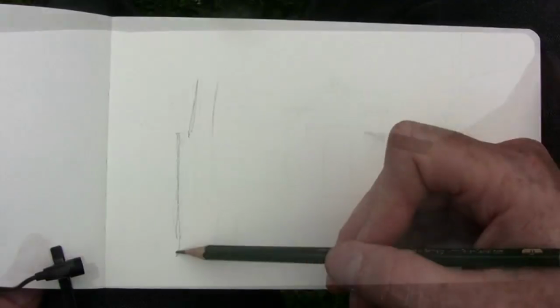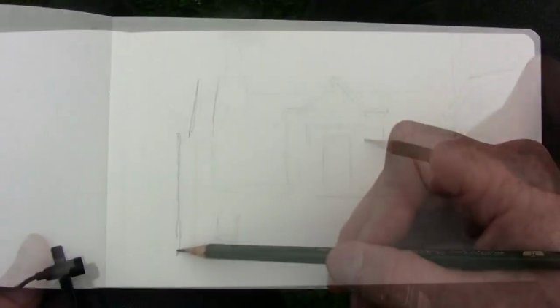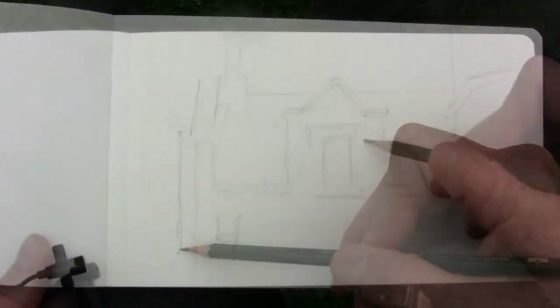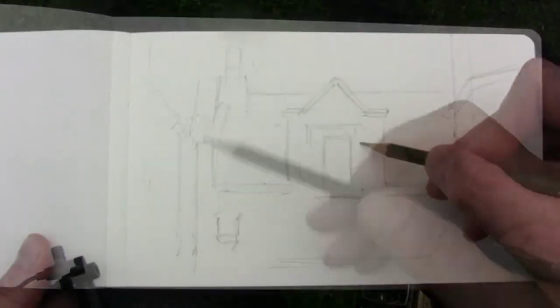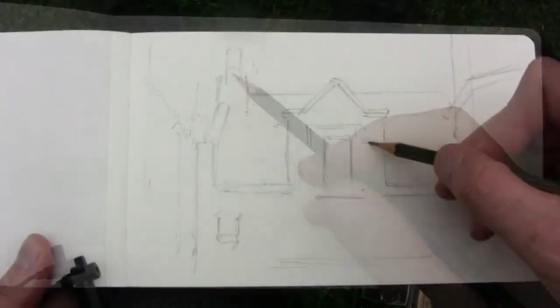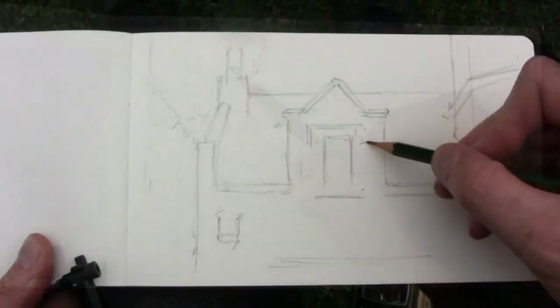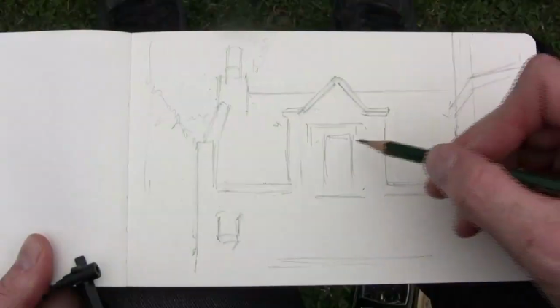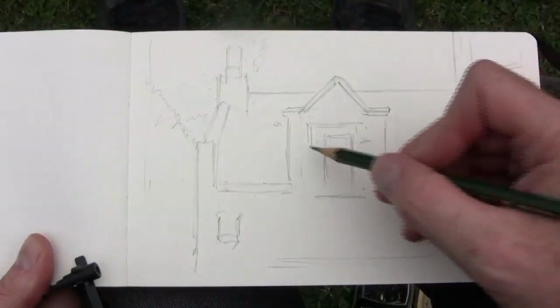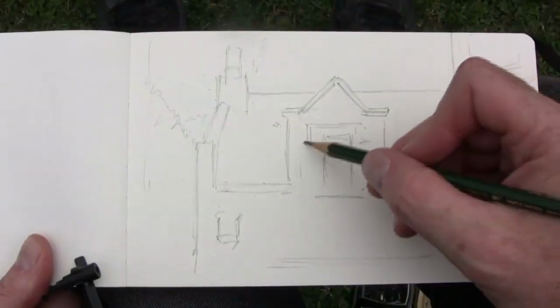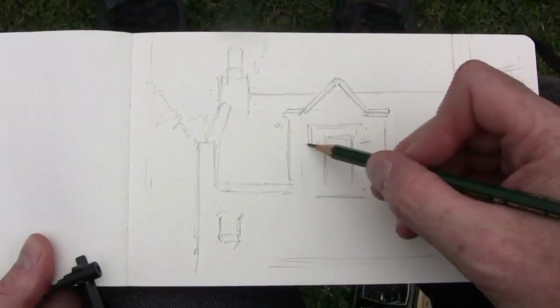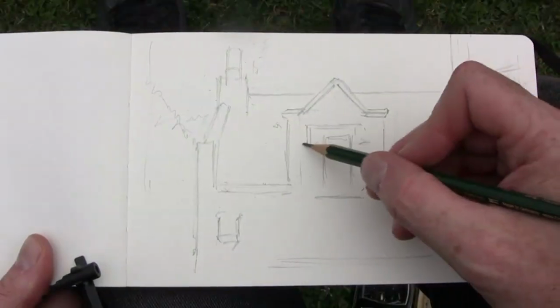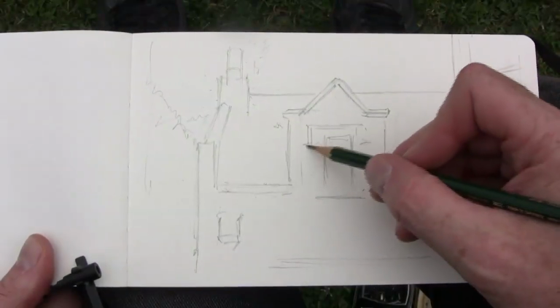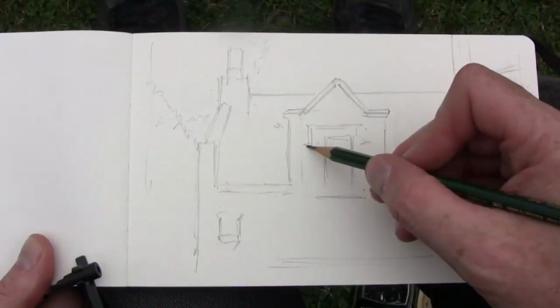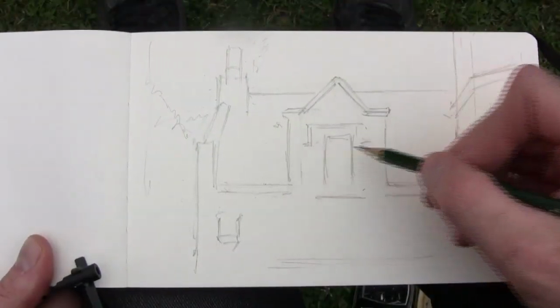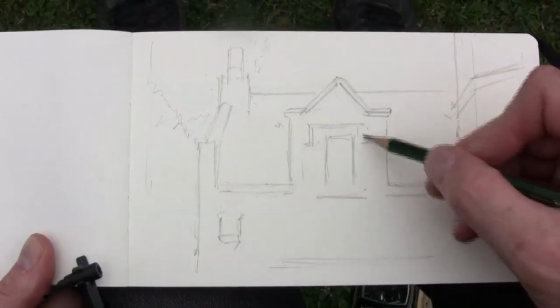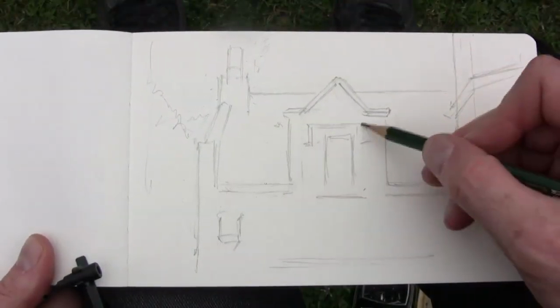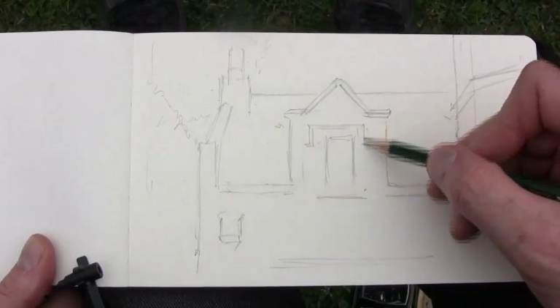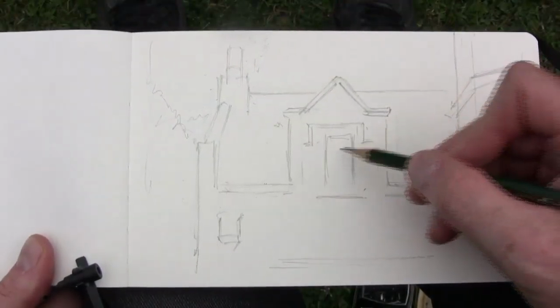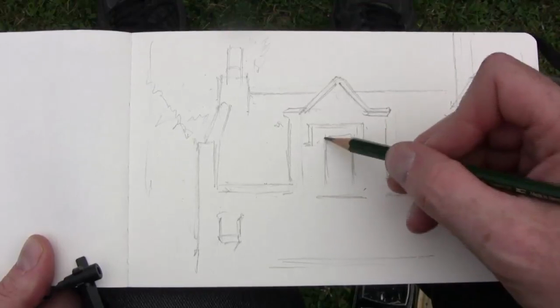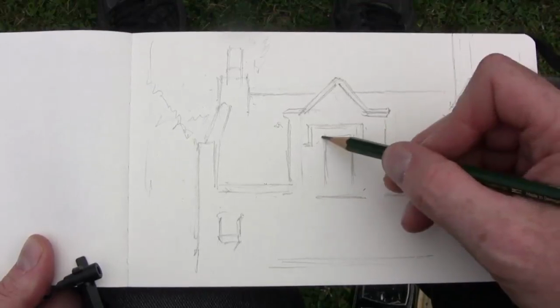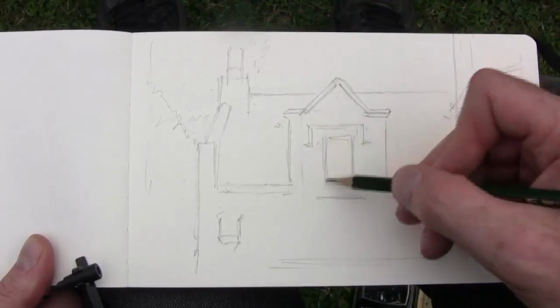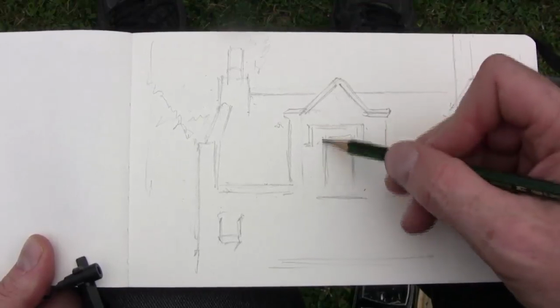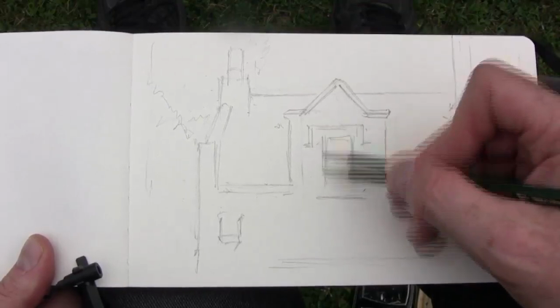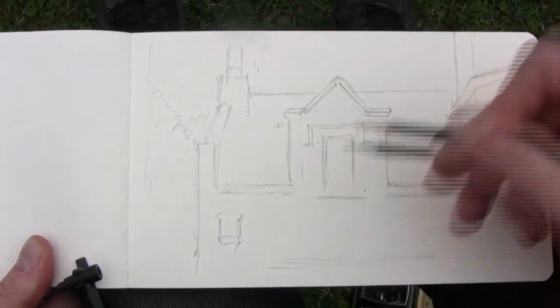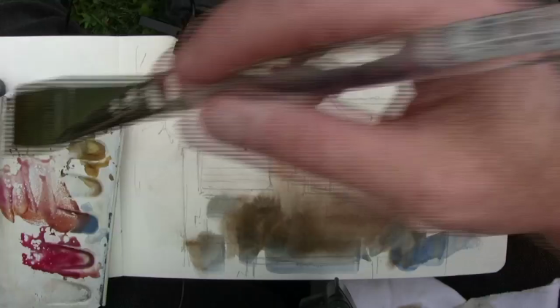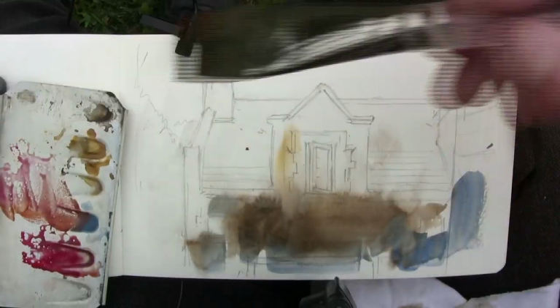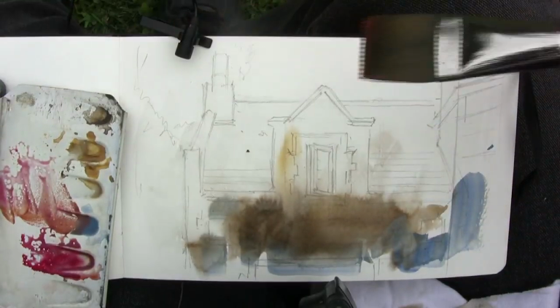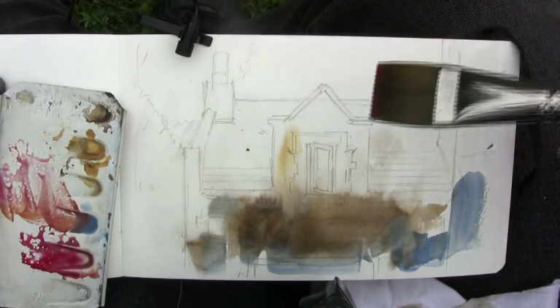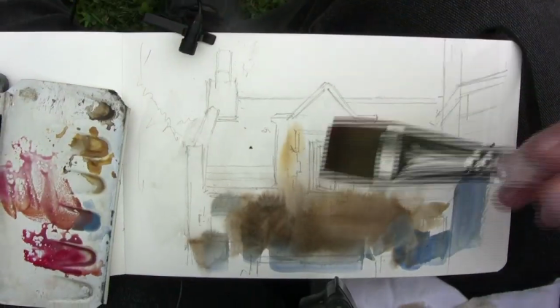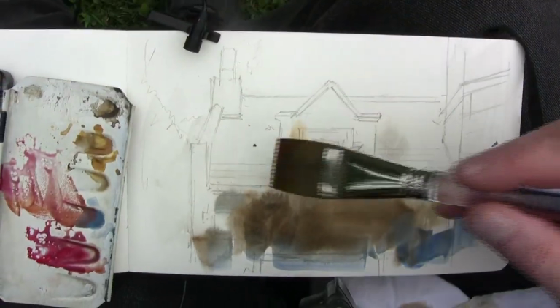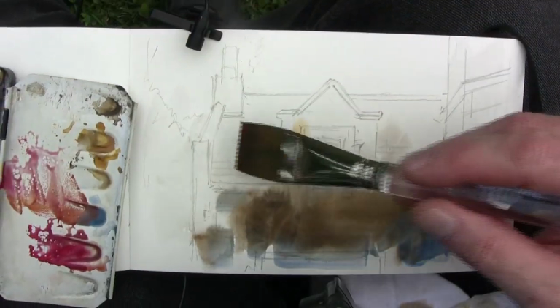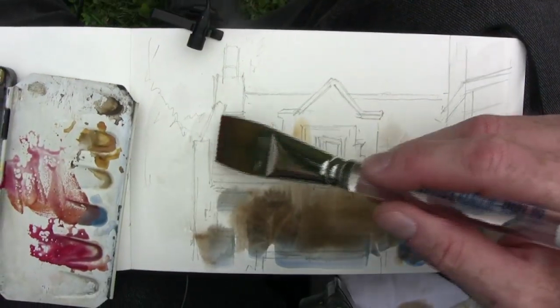I spend just a few minutes drawing in the basic proportions, trying to get the measurements right.